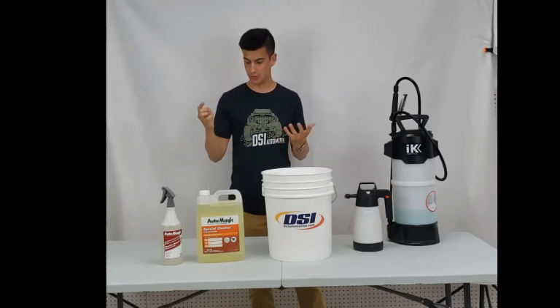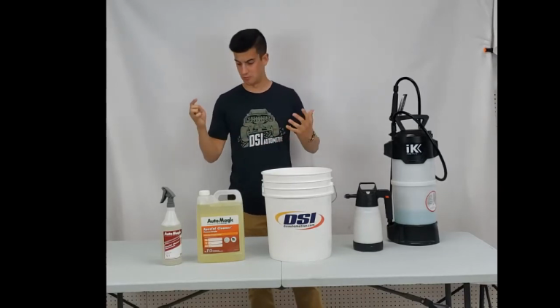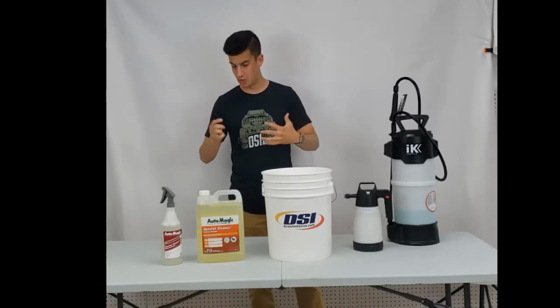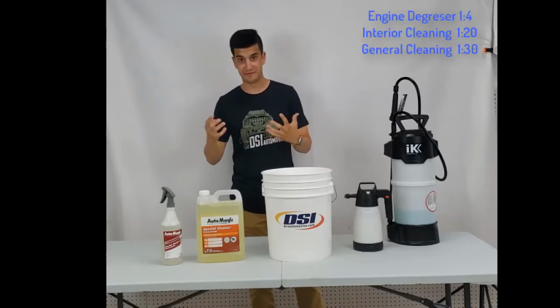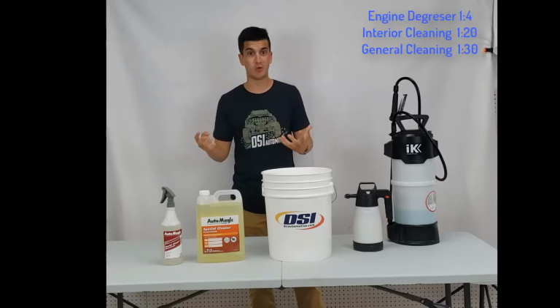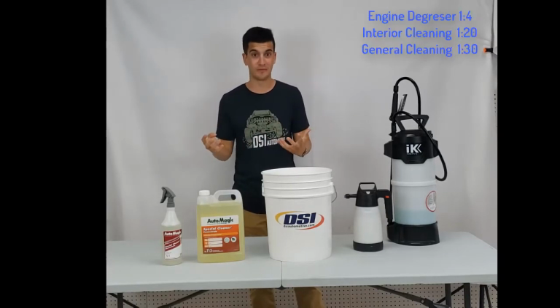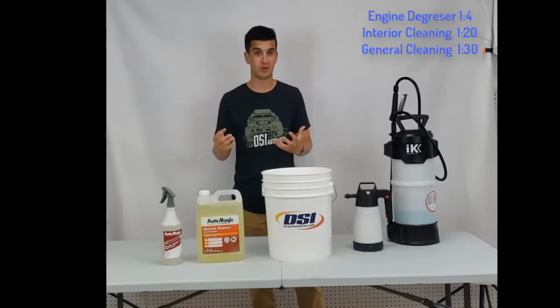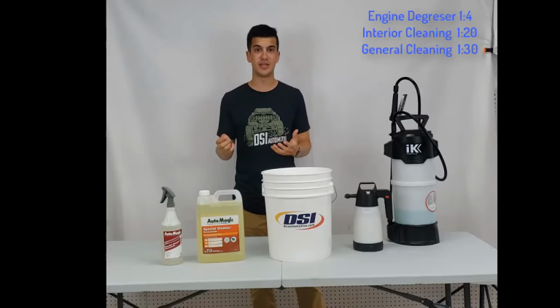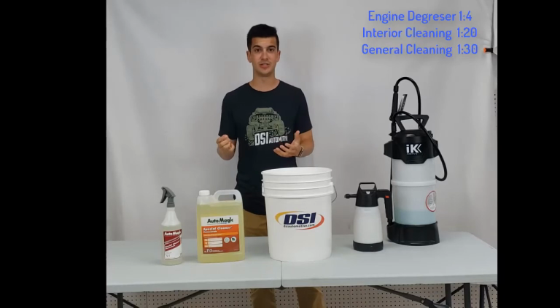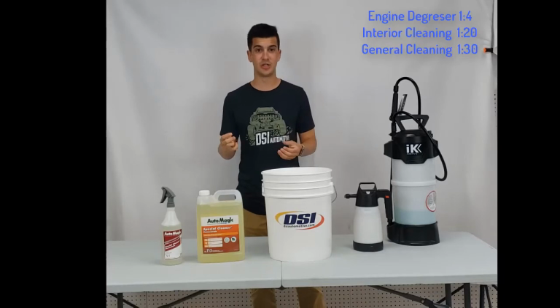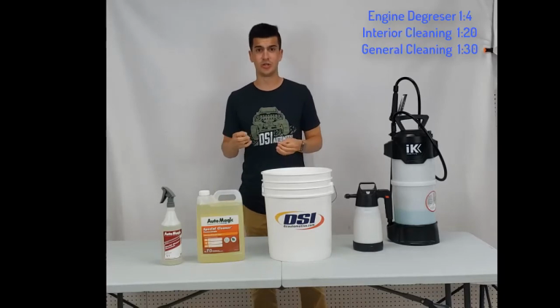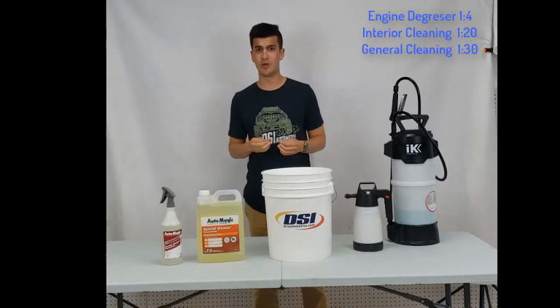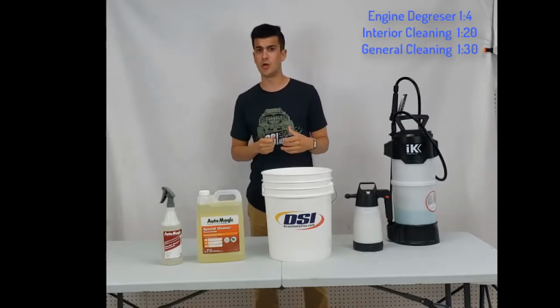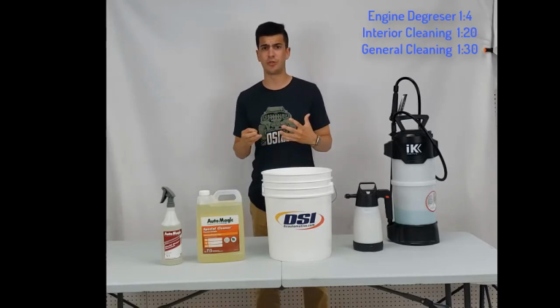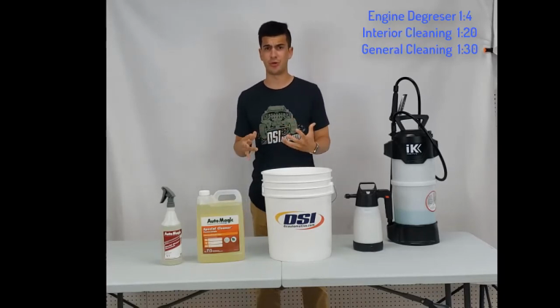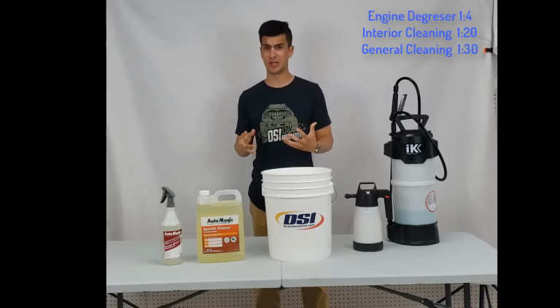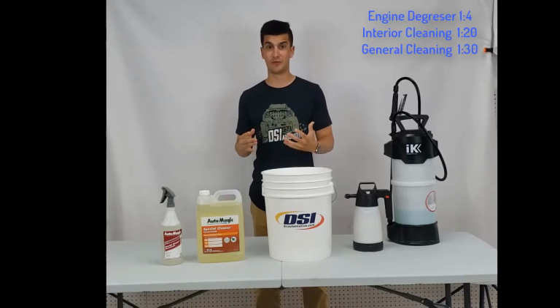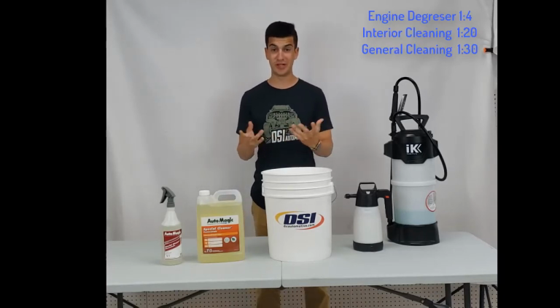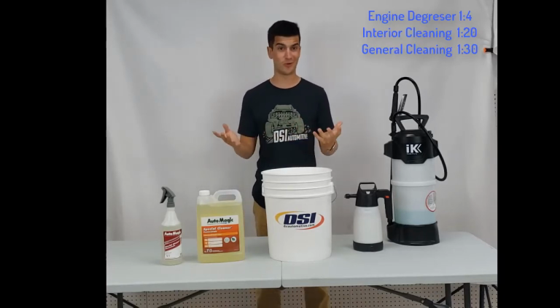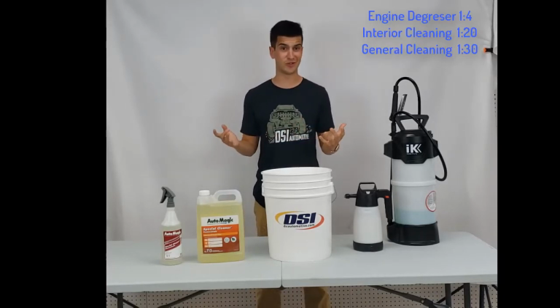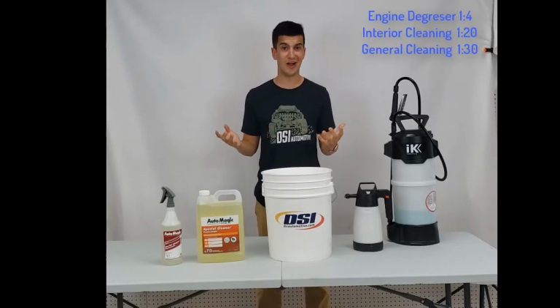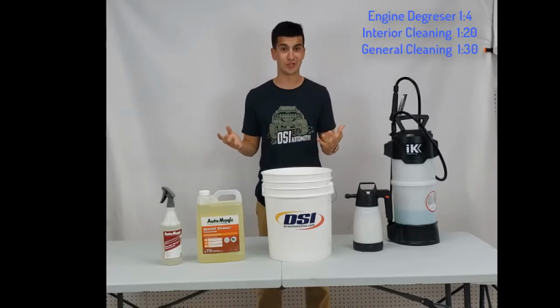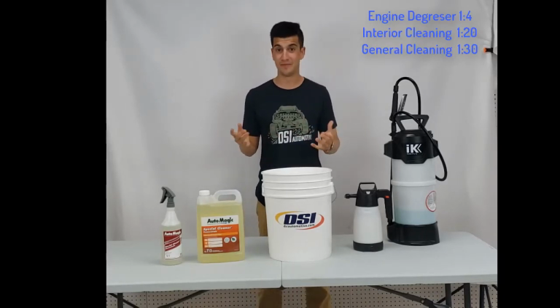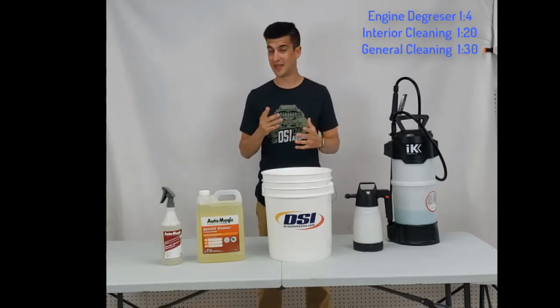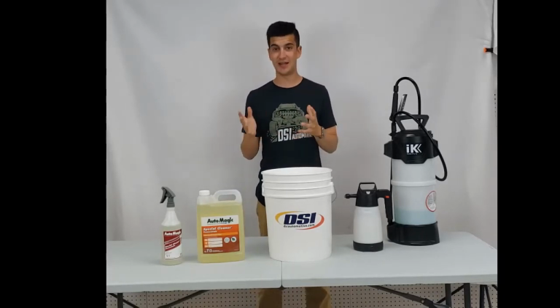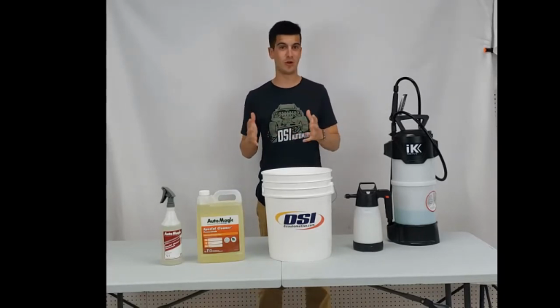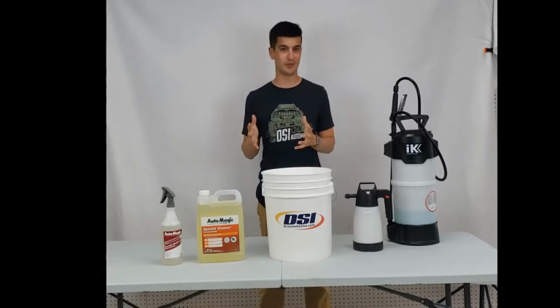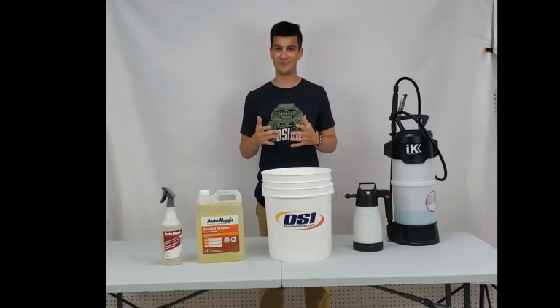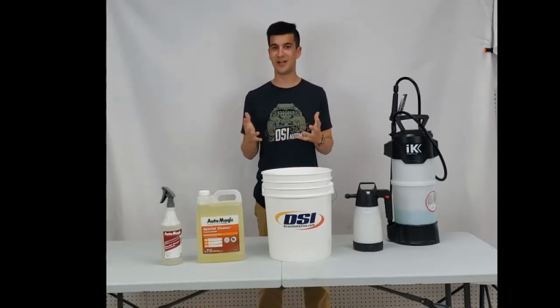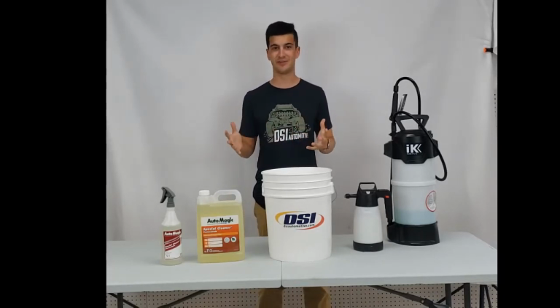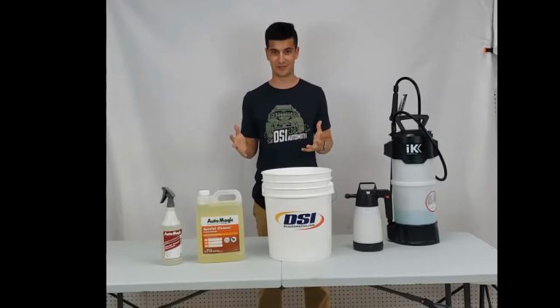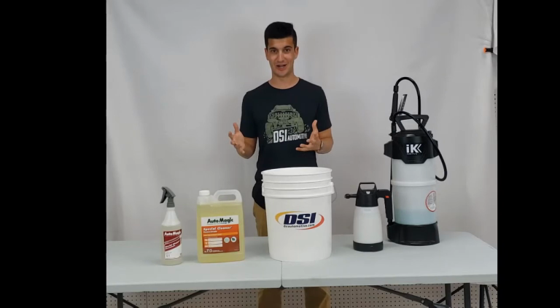Dilute it 1 to 4 for cleaning engines, and 1 to 30 for cleaning around your house, and anywhere in between for any different job.